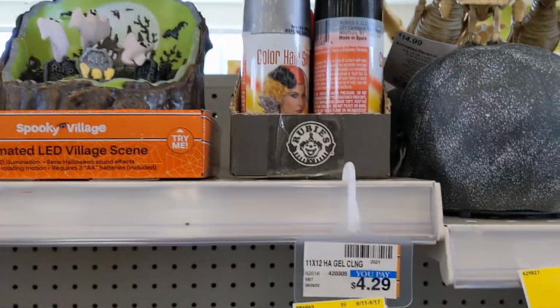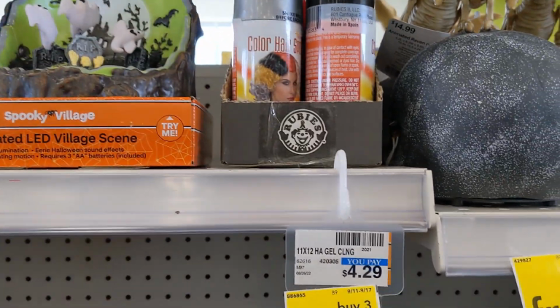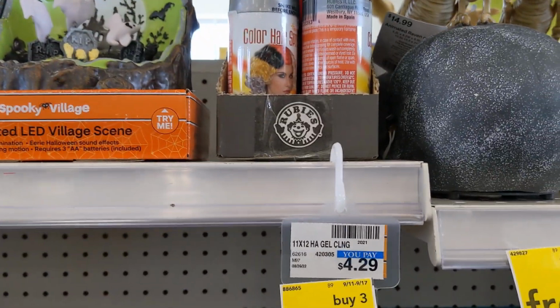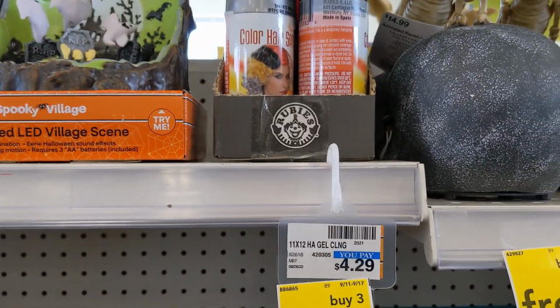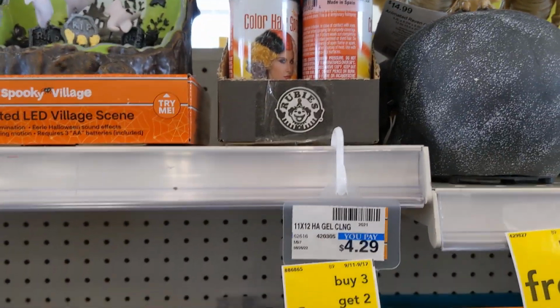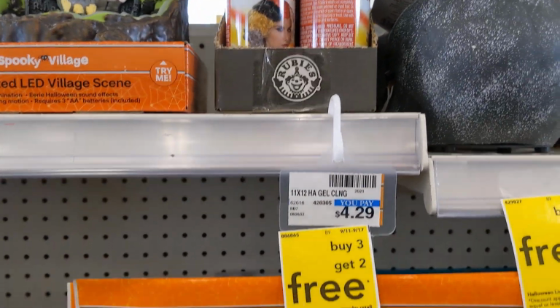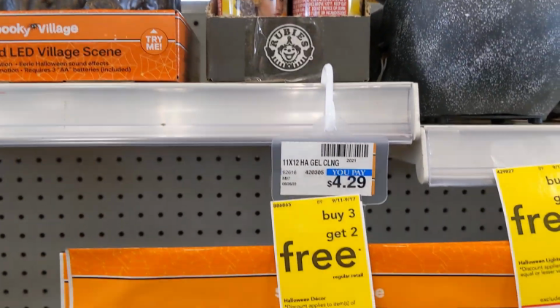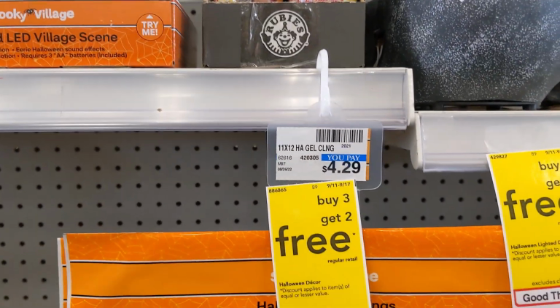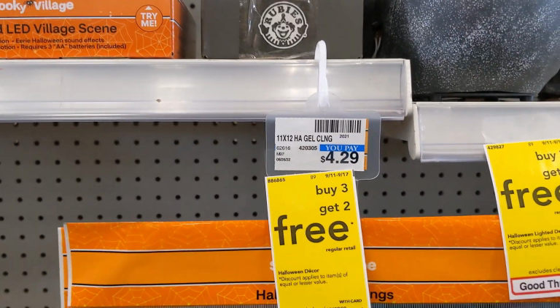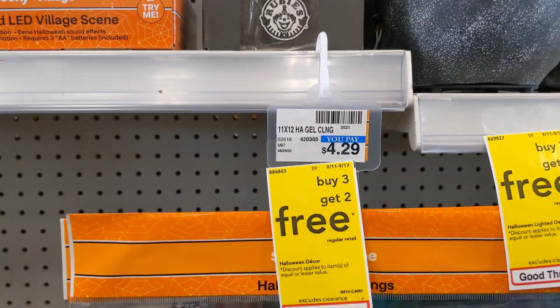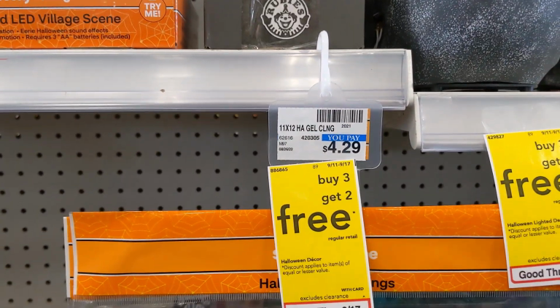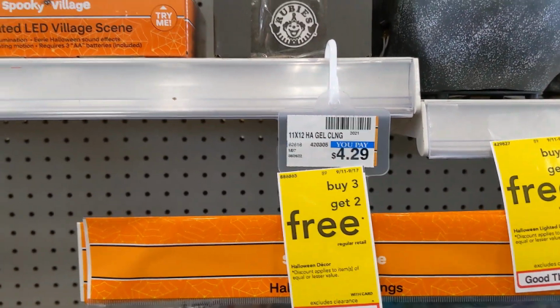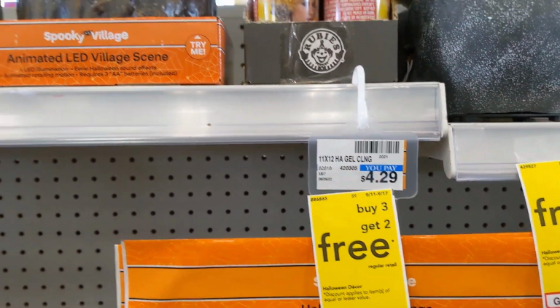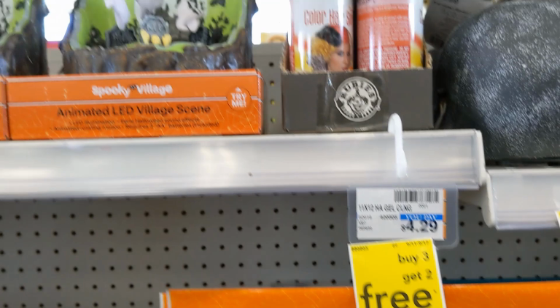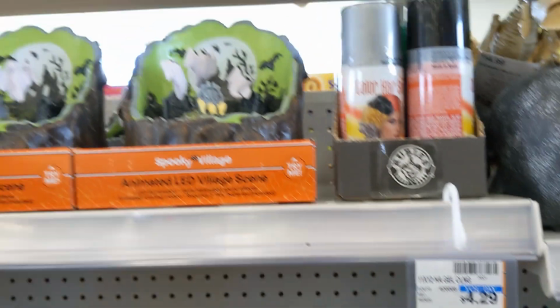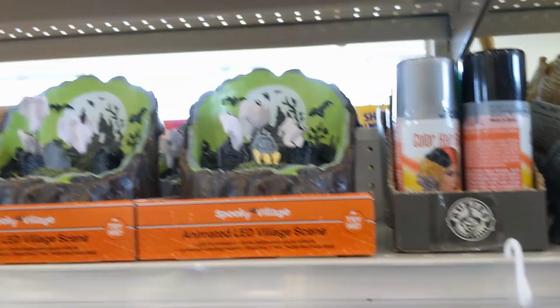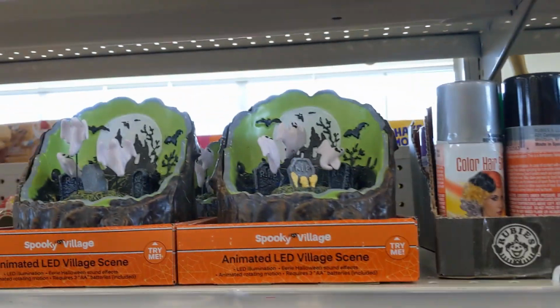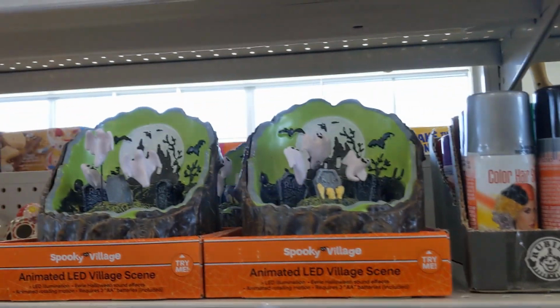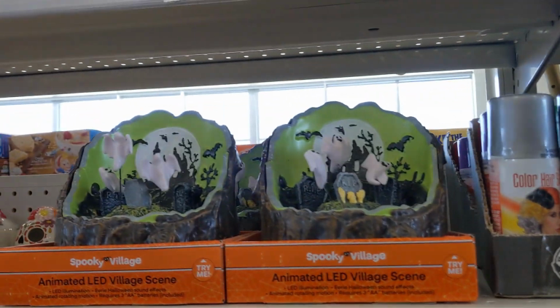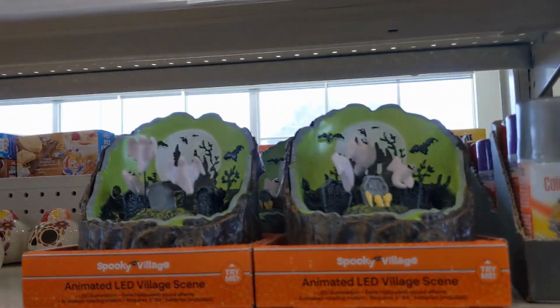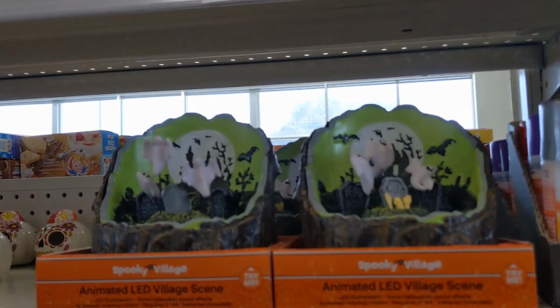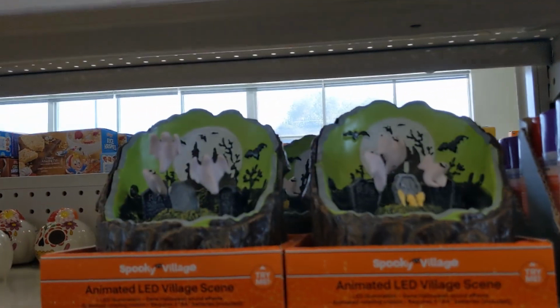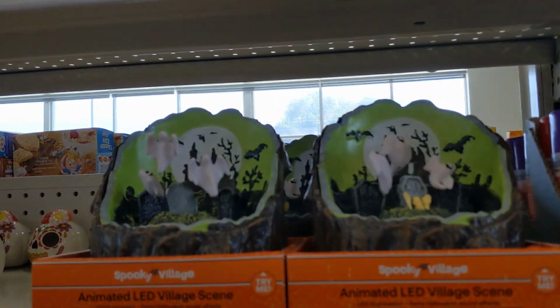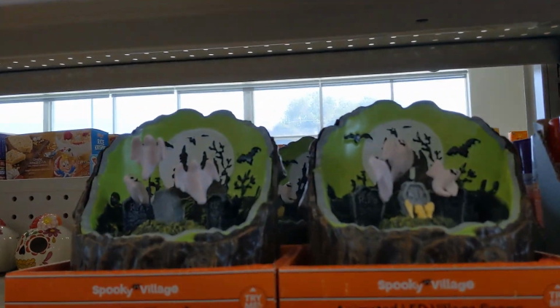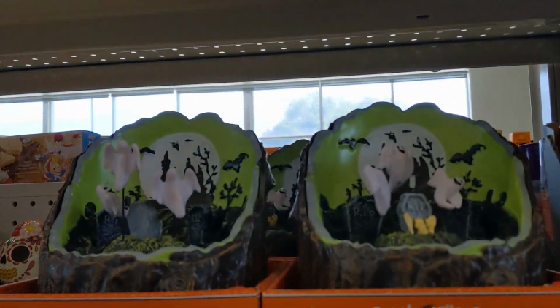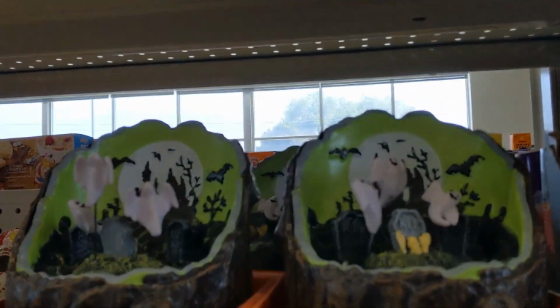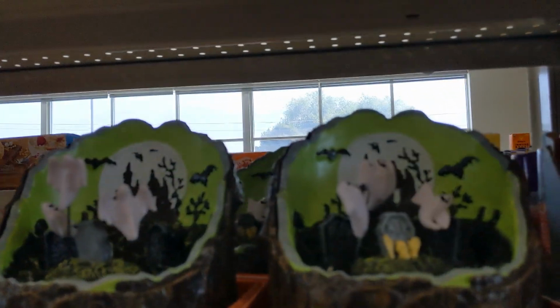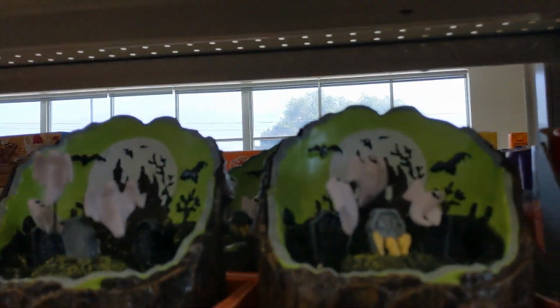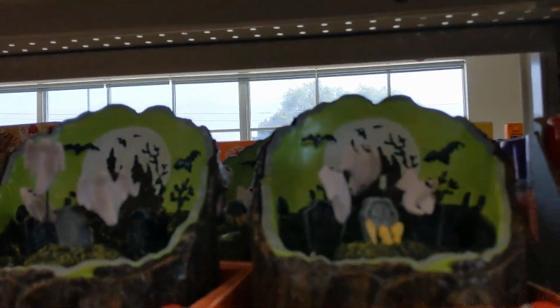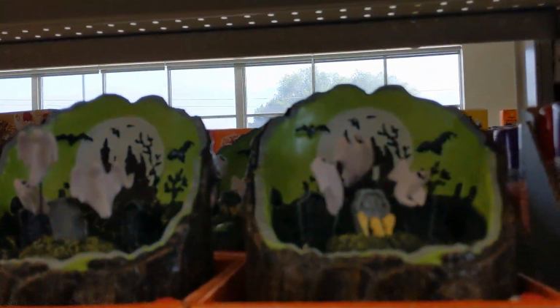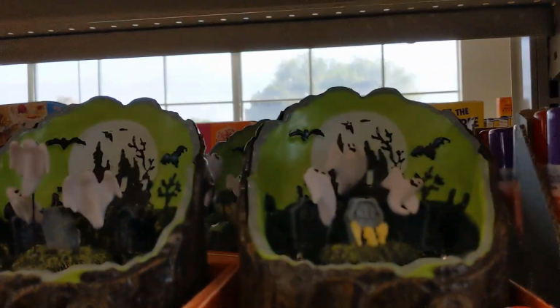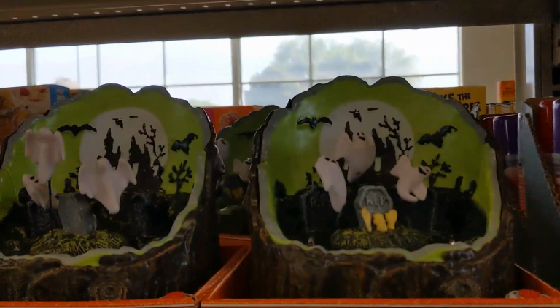They have some hair dye. And then these LED village scenes.